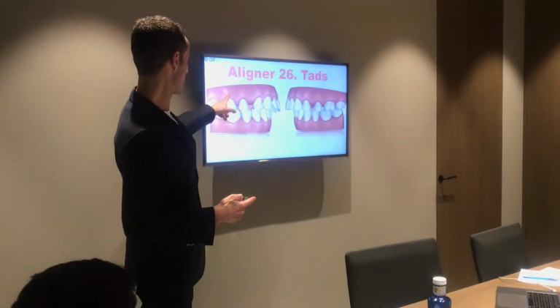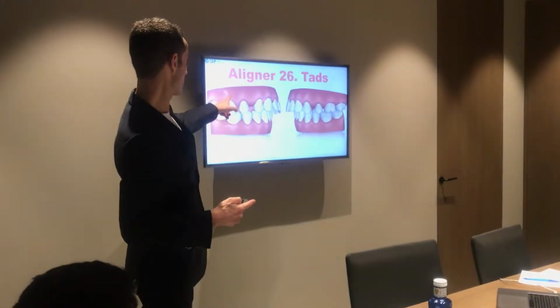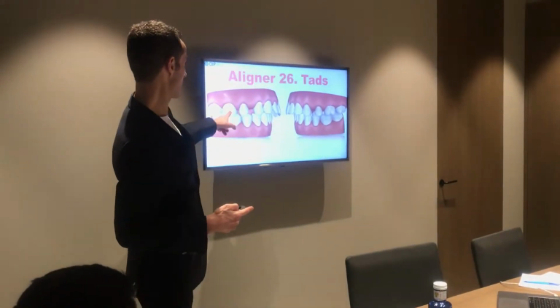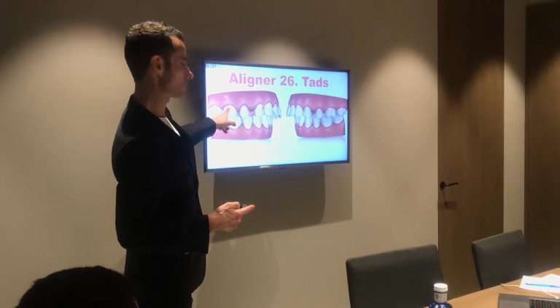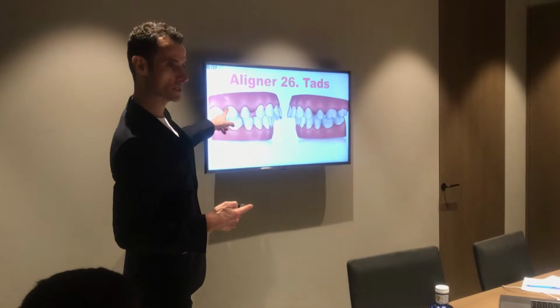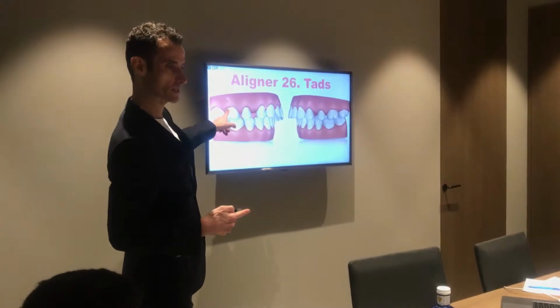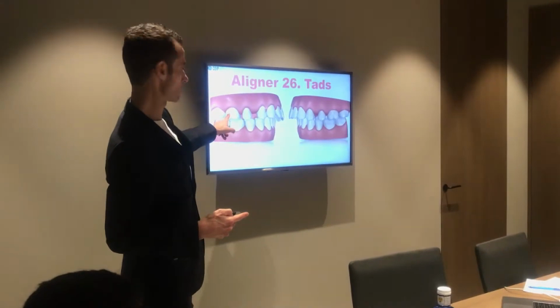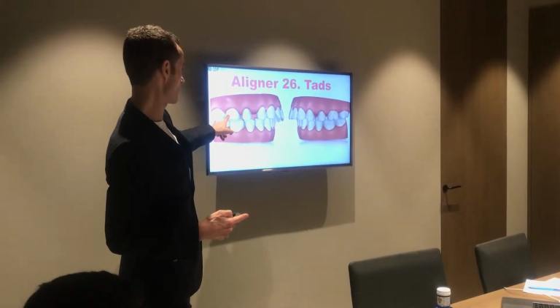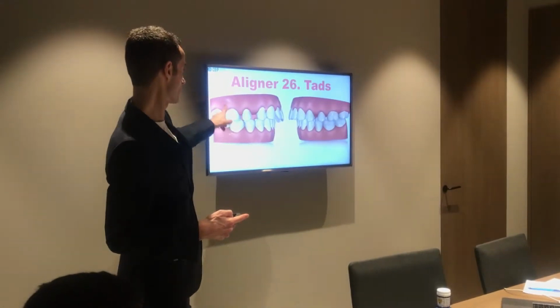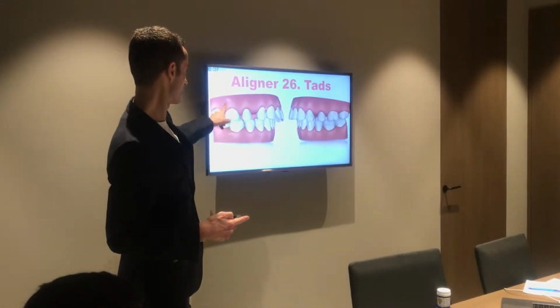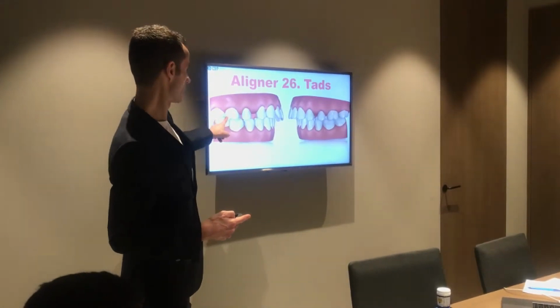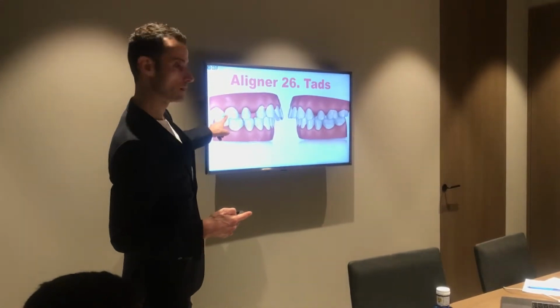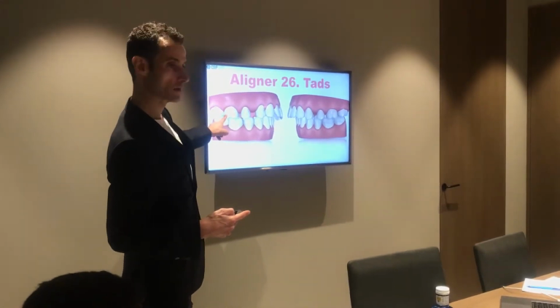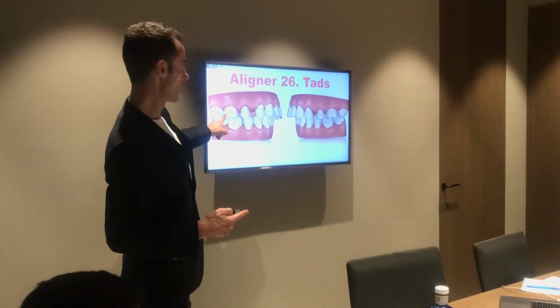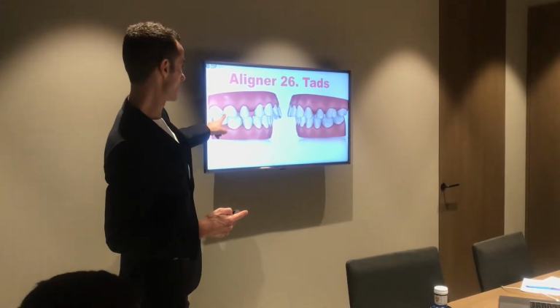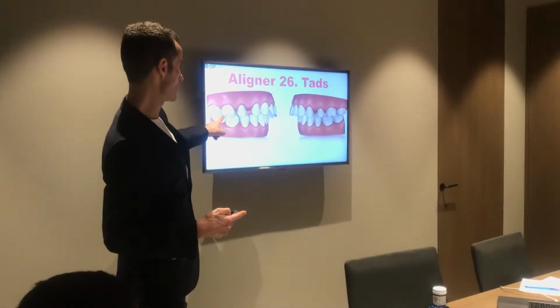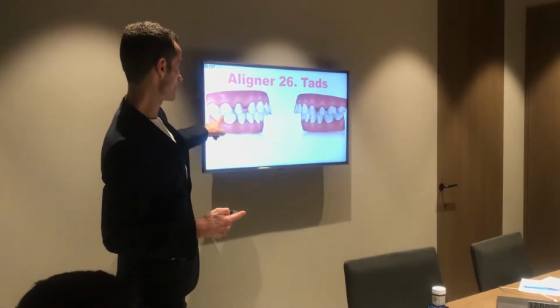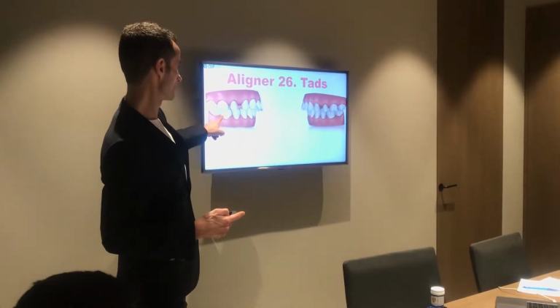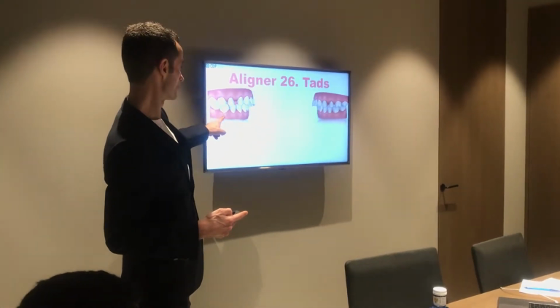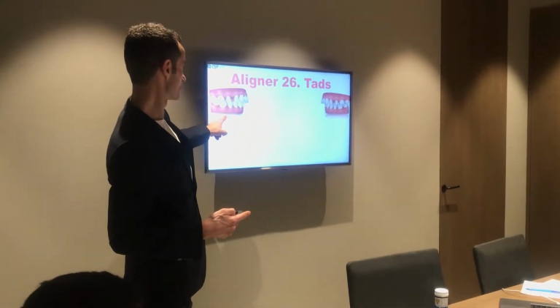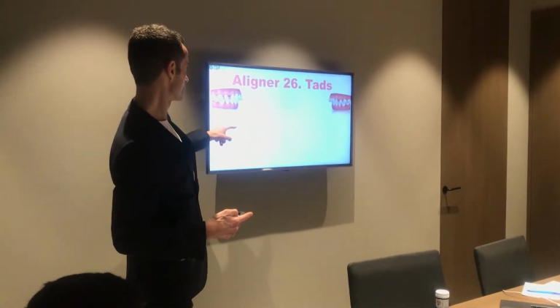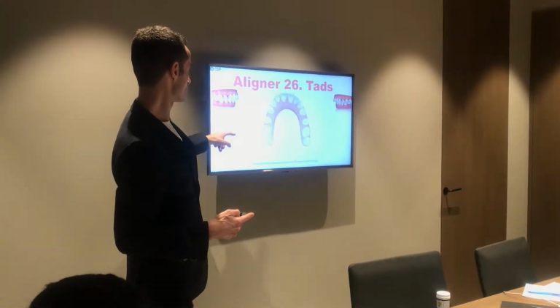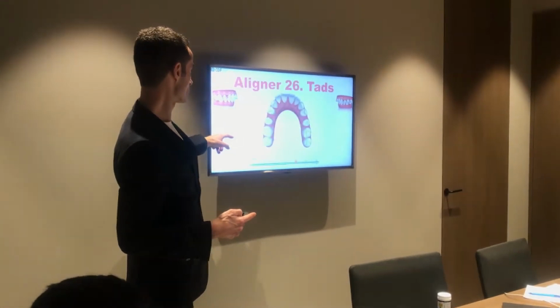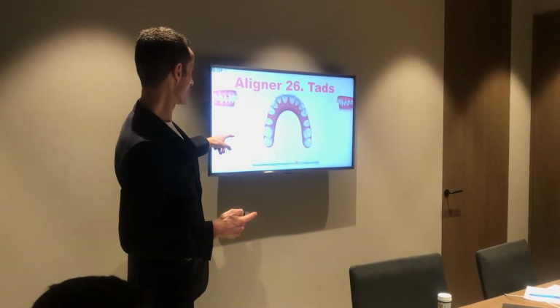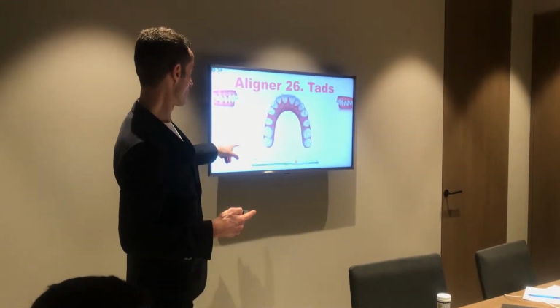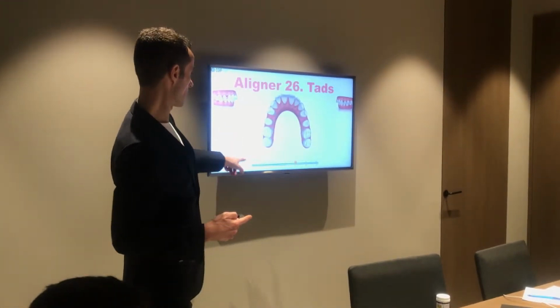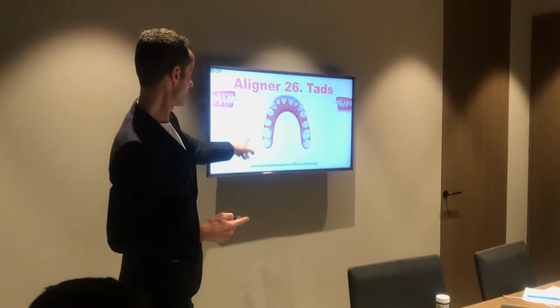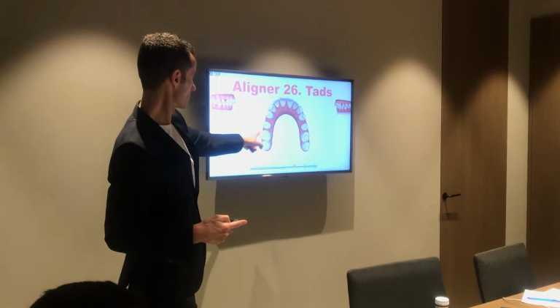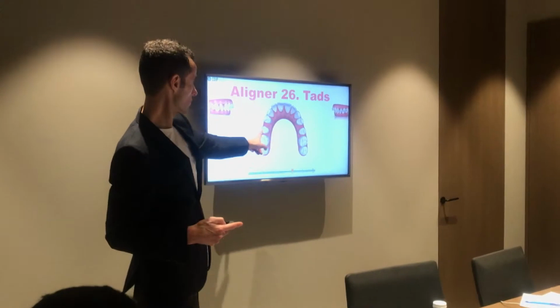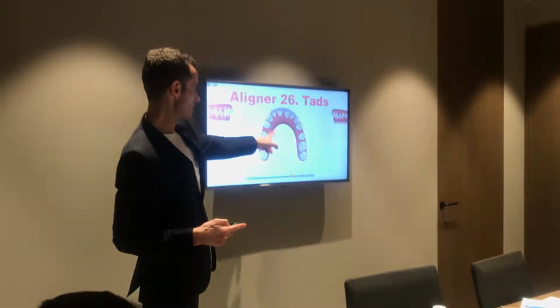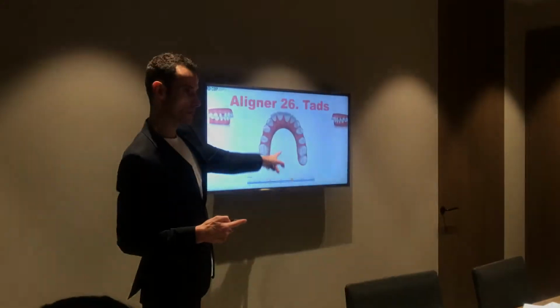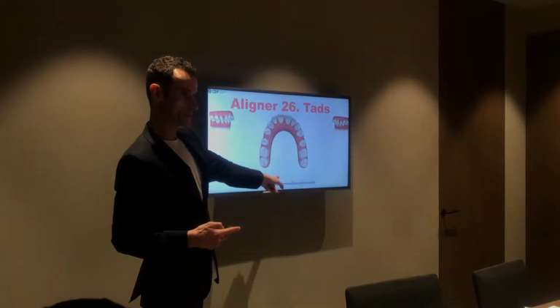Look at liner 26. Minuscule, with these spaces.